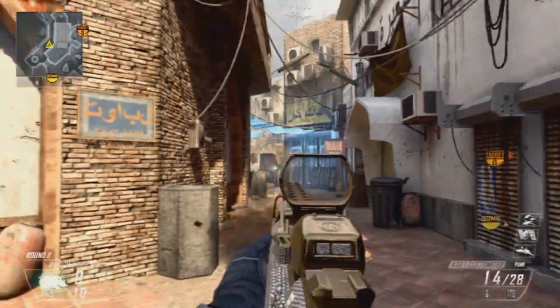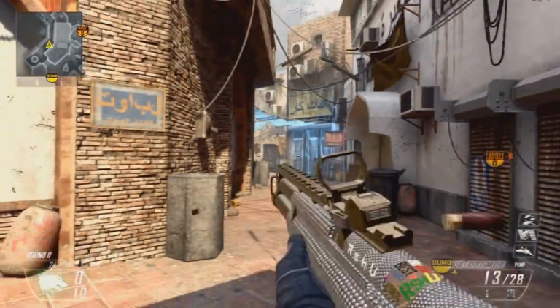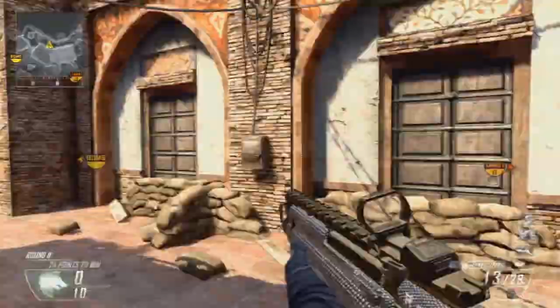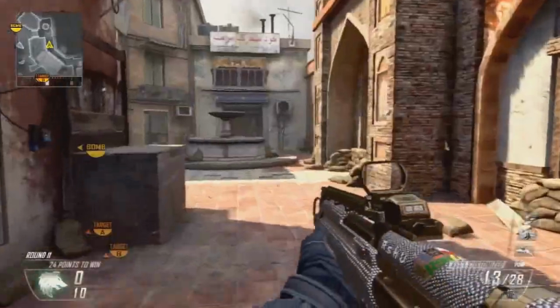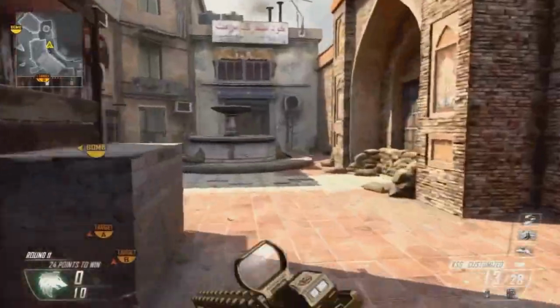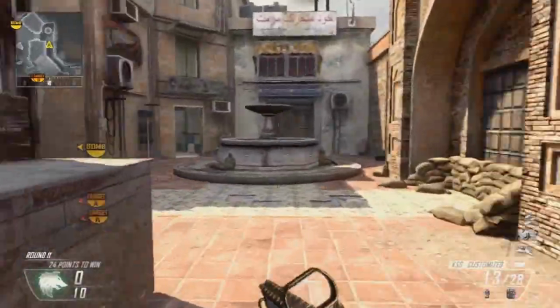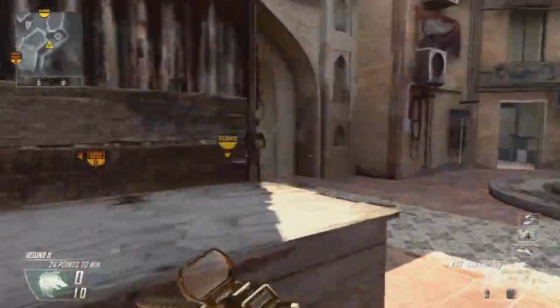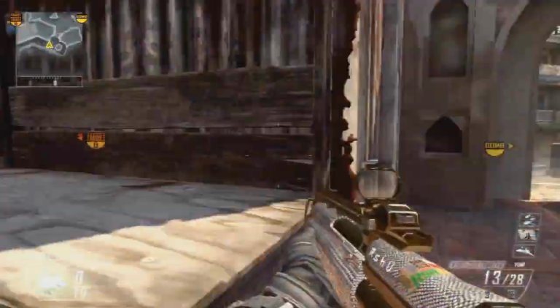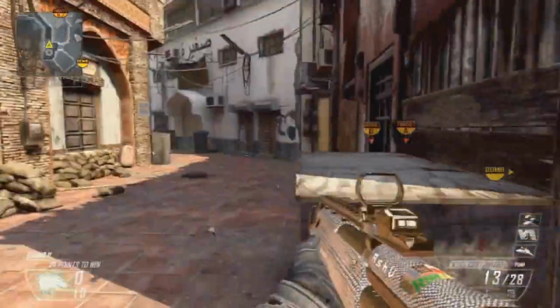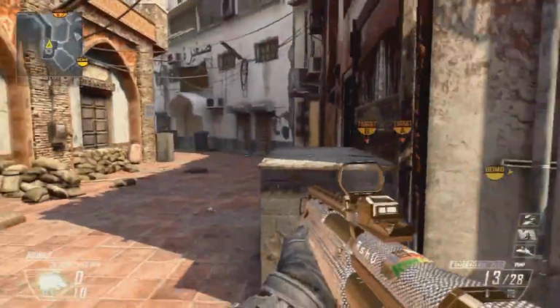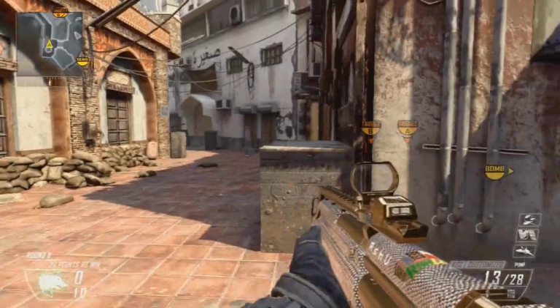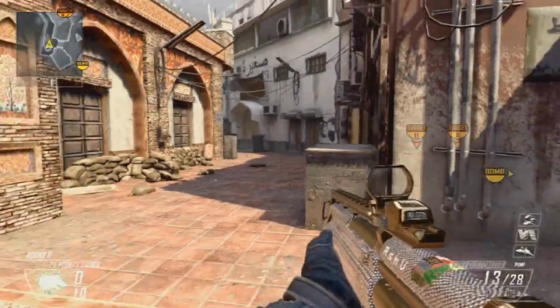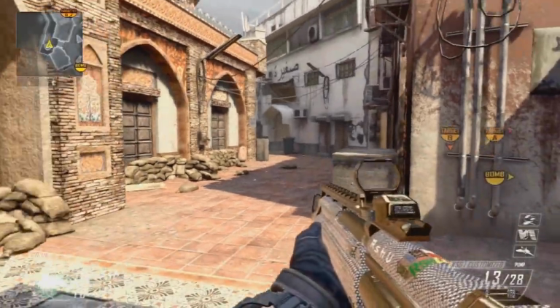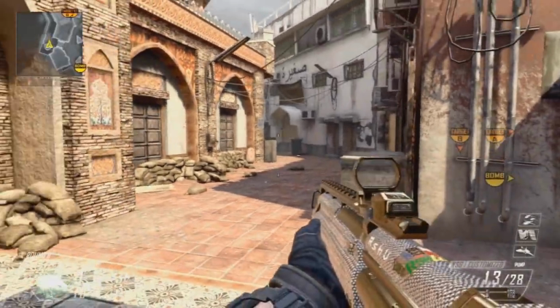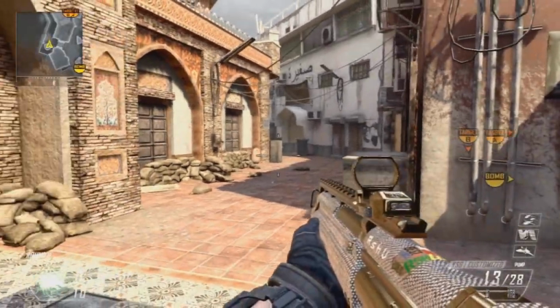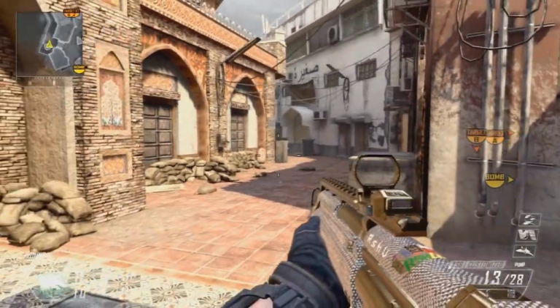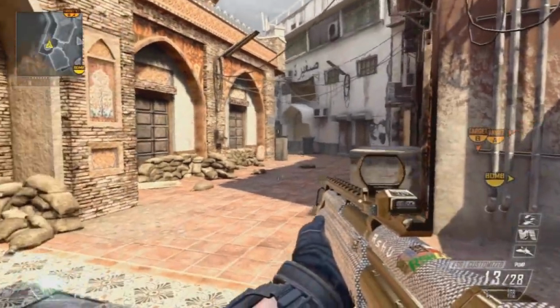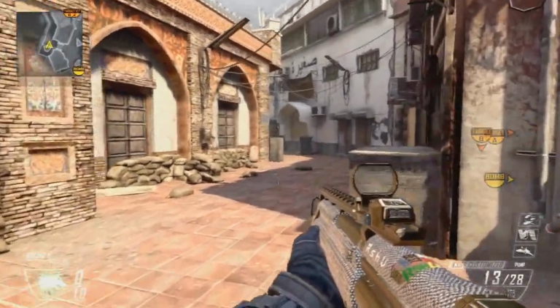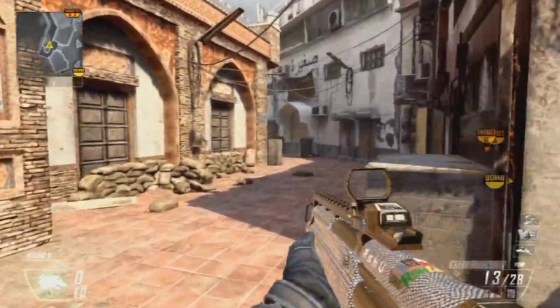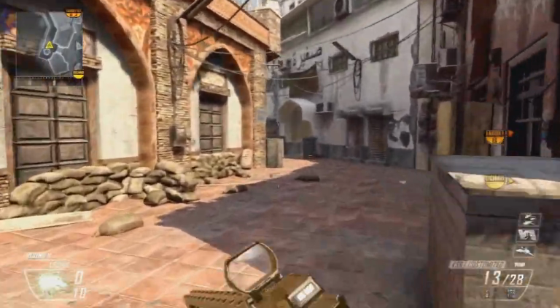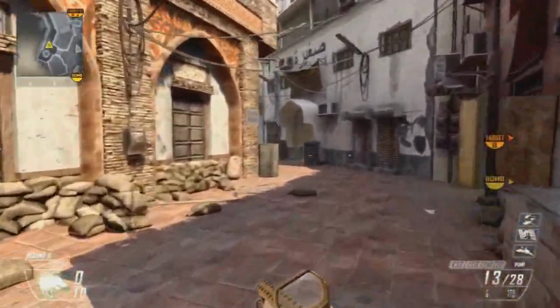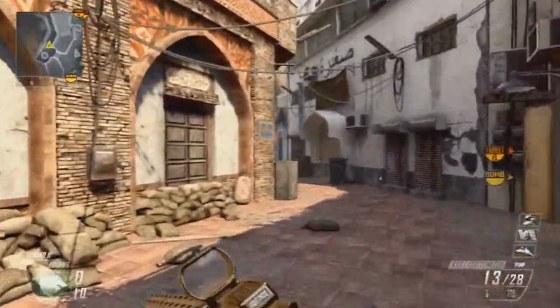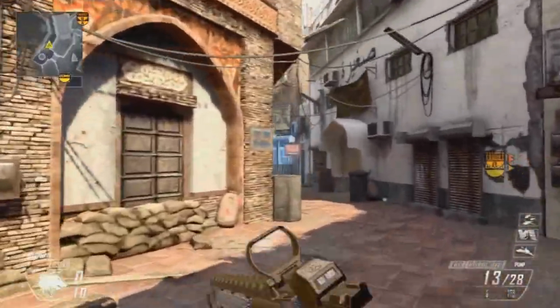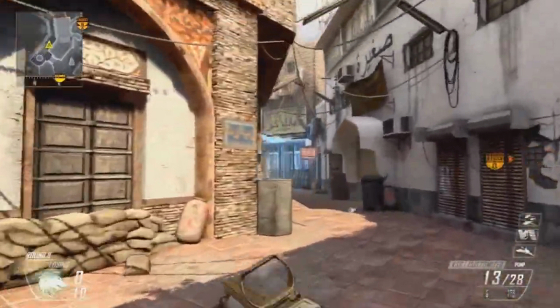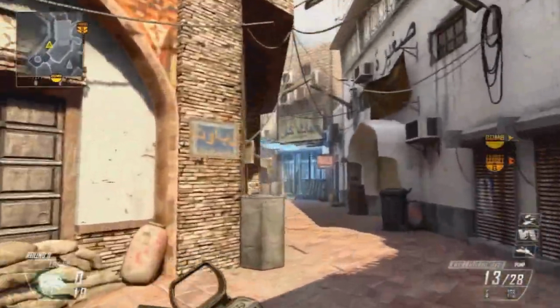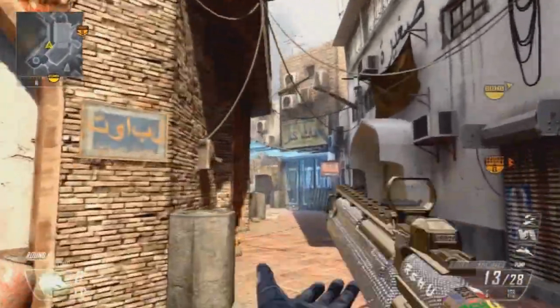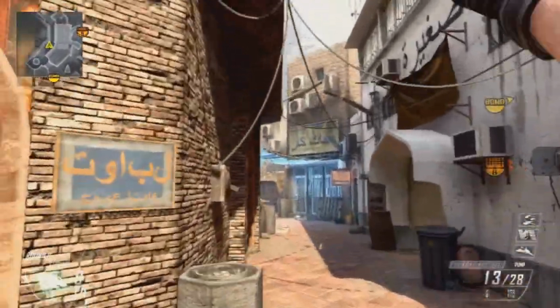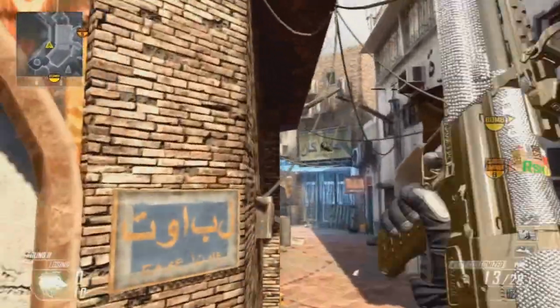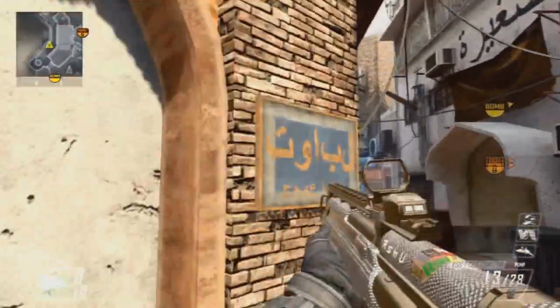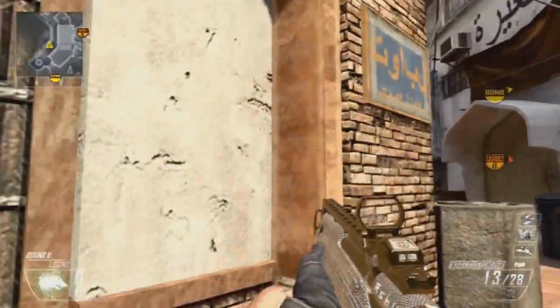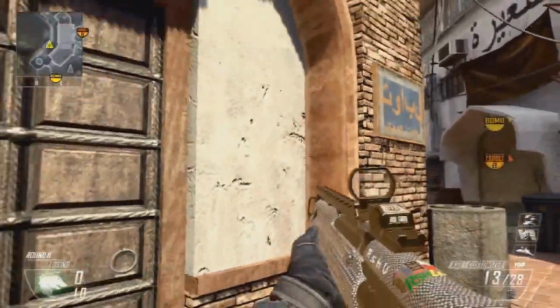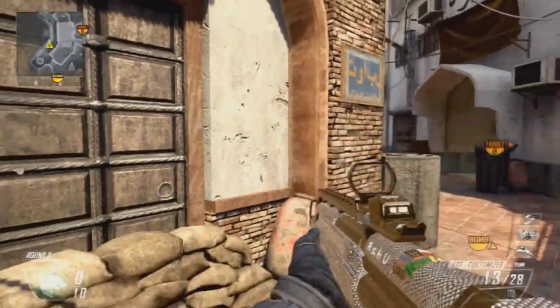So what you're going to want to do is something like this. As soon as you hit it, do a fadeaway jump — and voila.